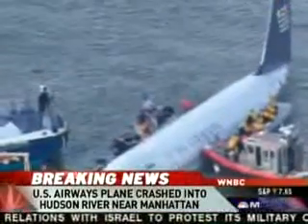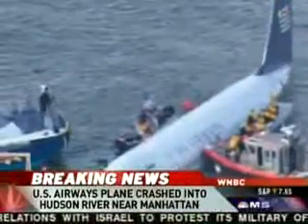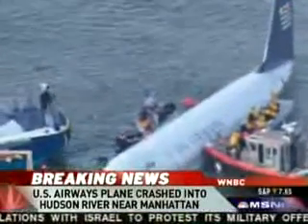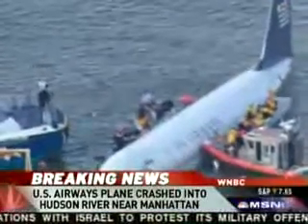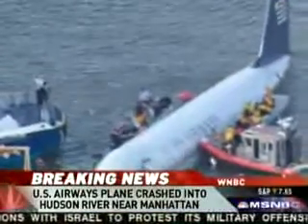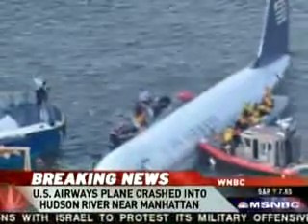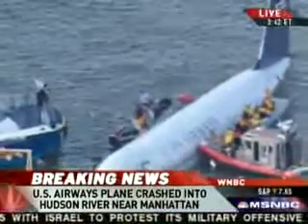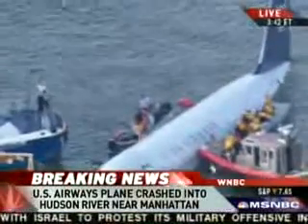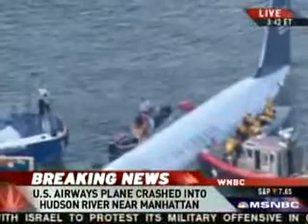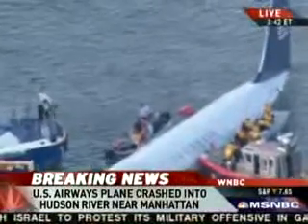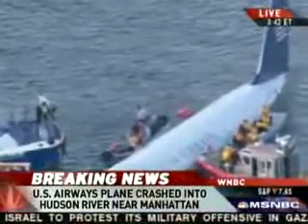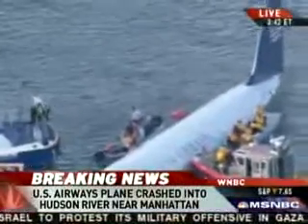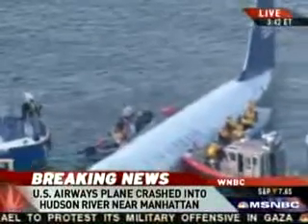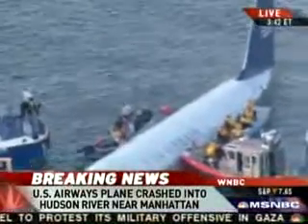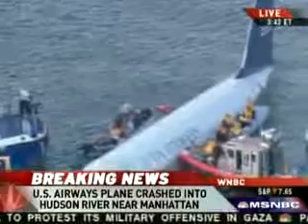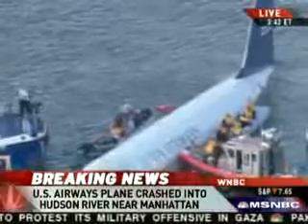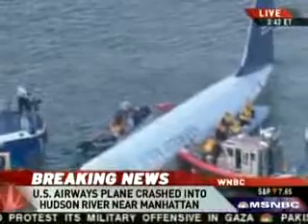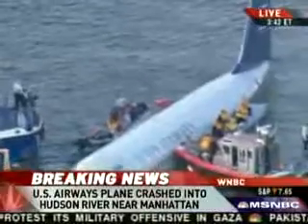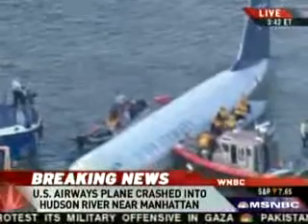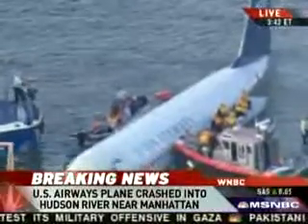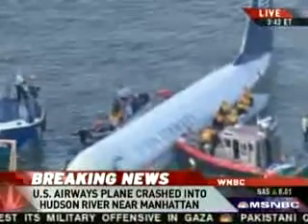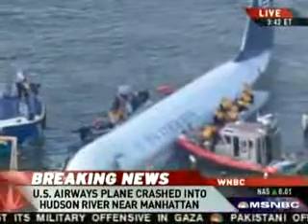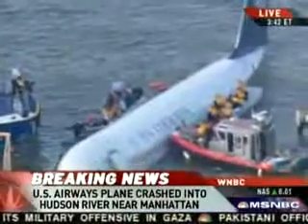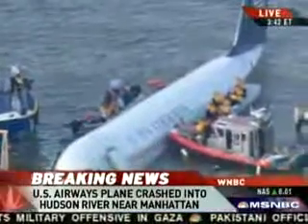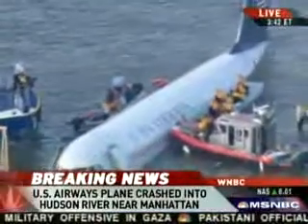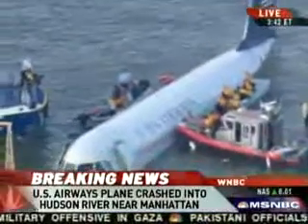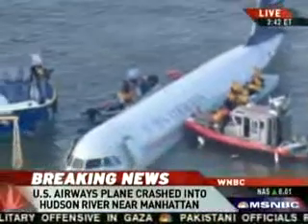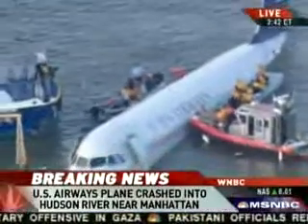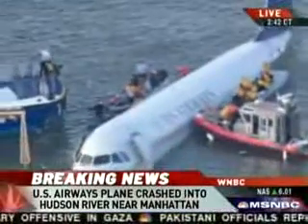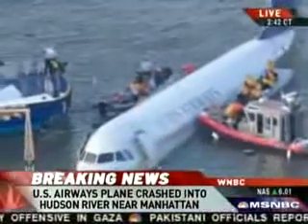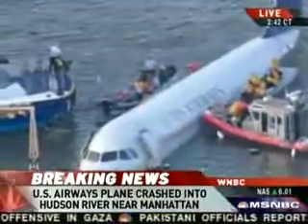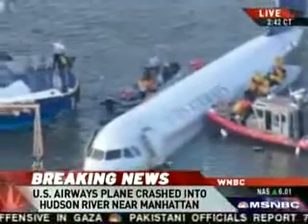My colleague Tom Costello, who covers aviation for us, is joining me right now from Washington, D.C. Tom, what have you been able to gather in terms of new information?